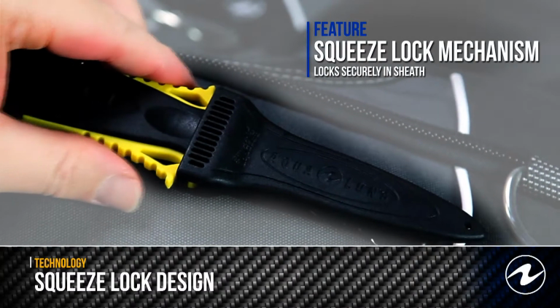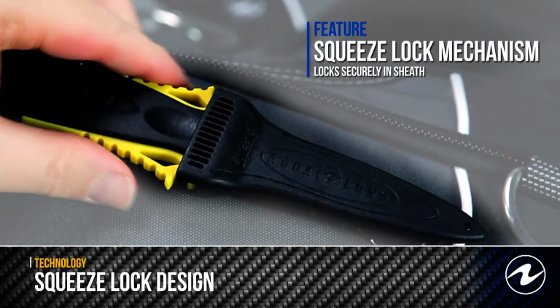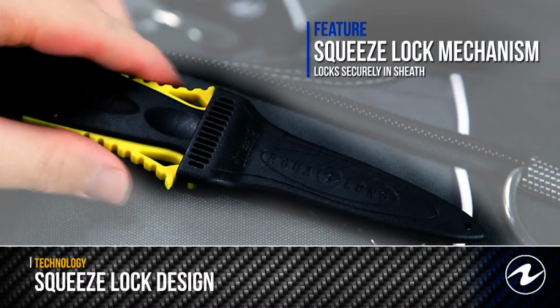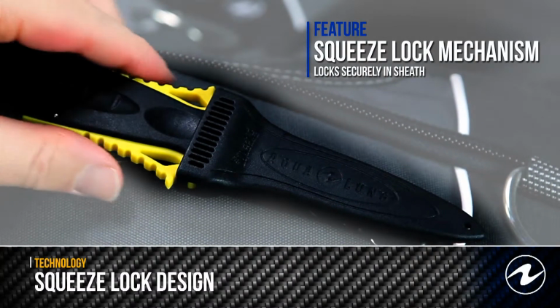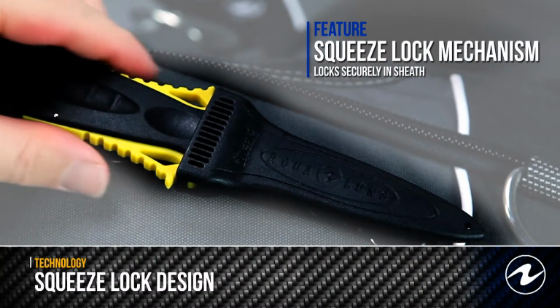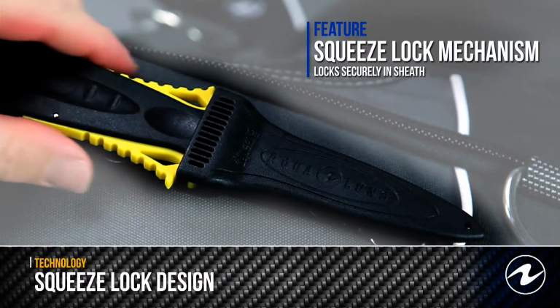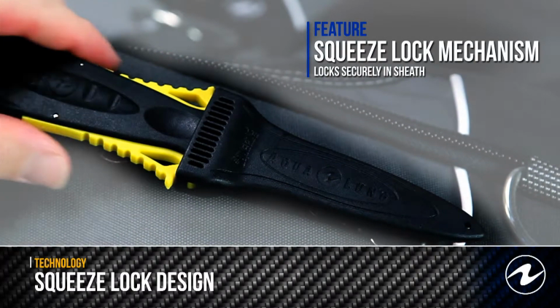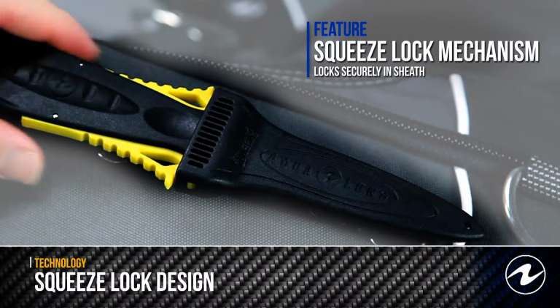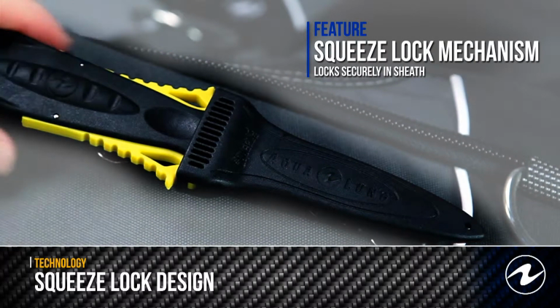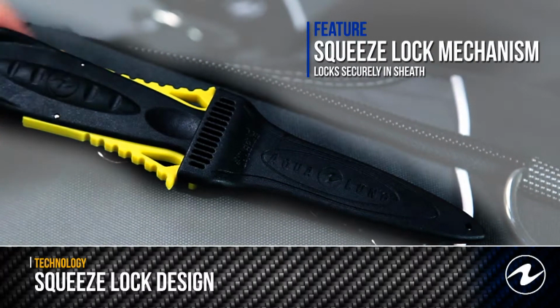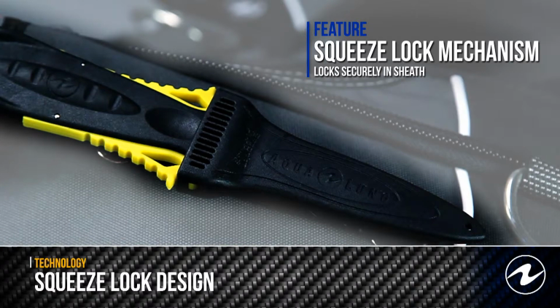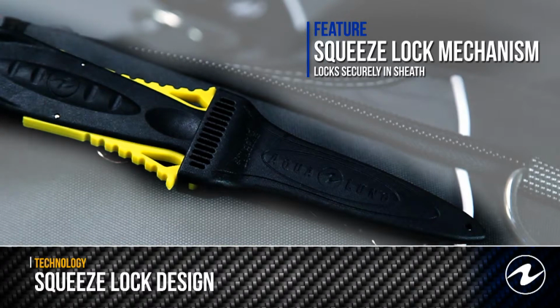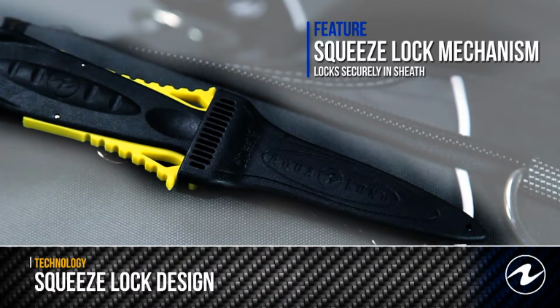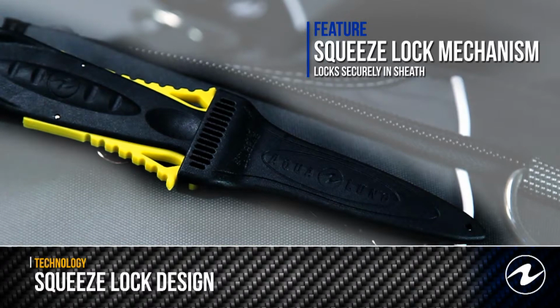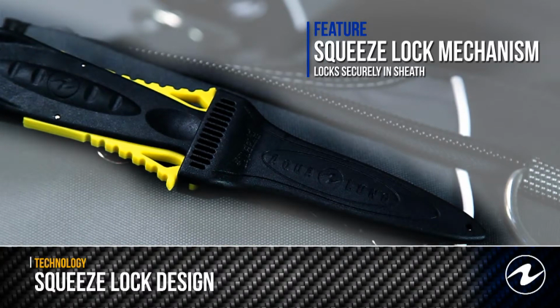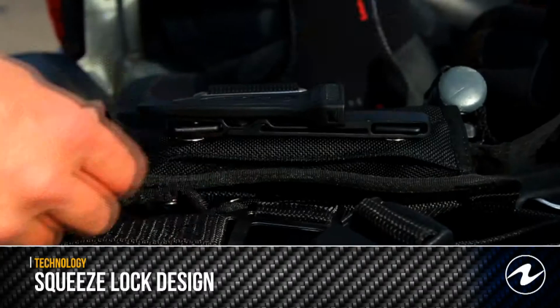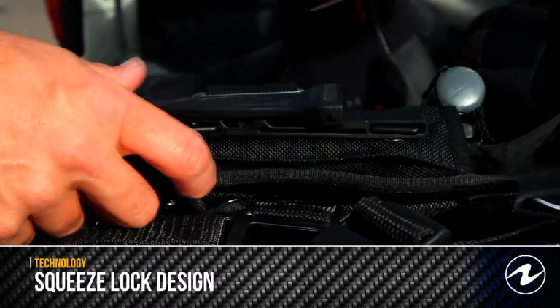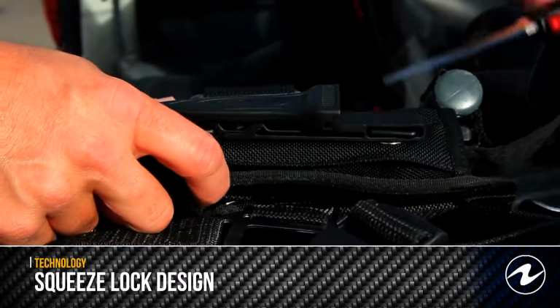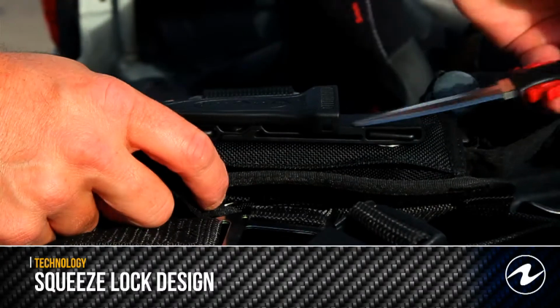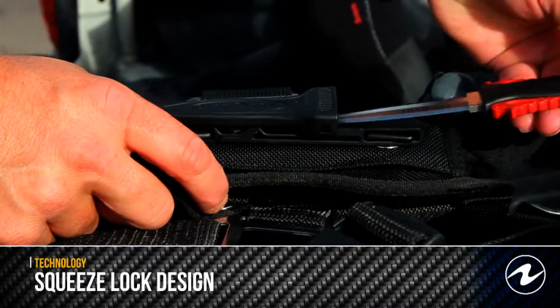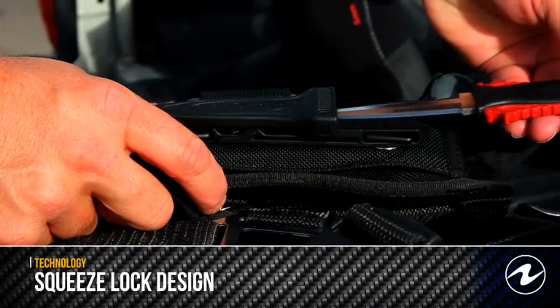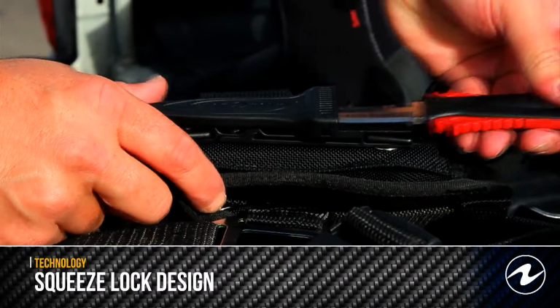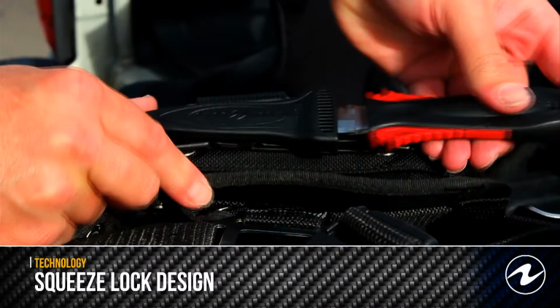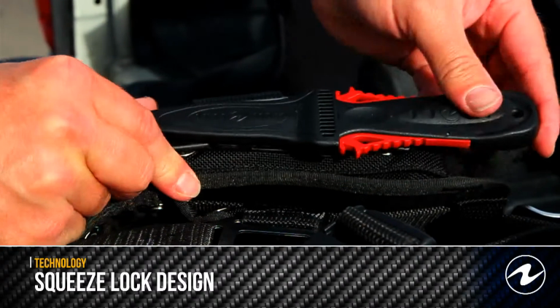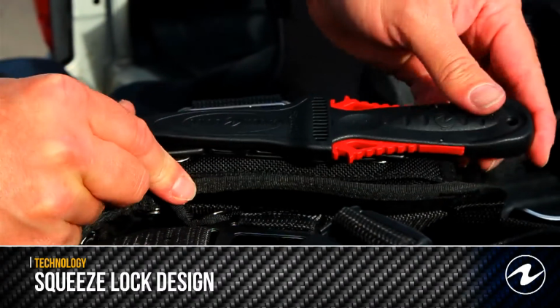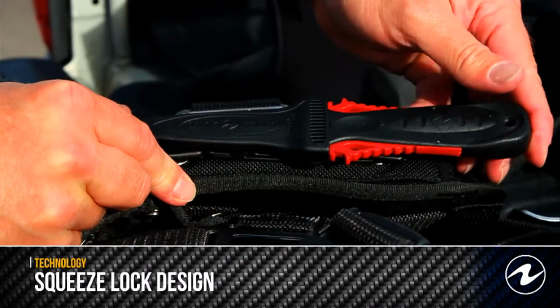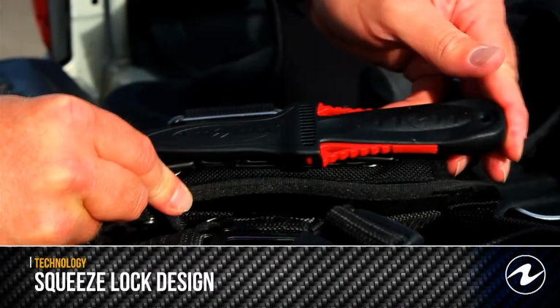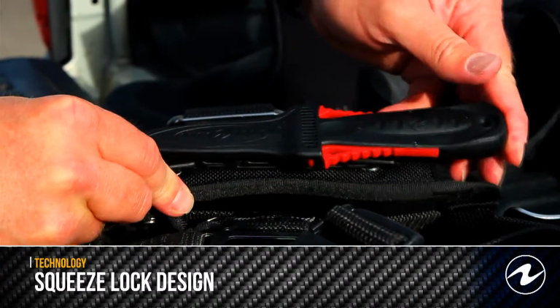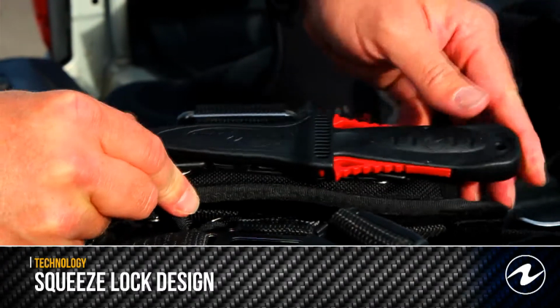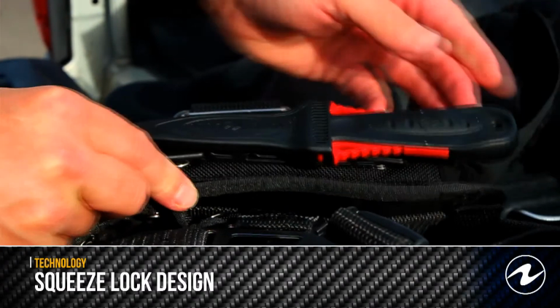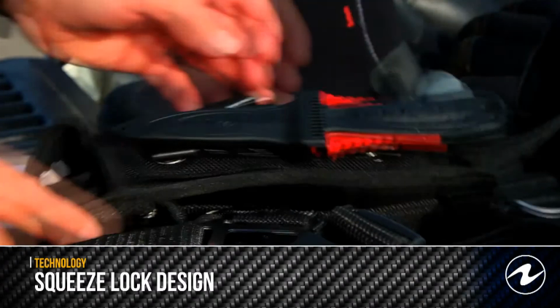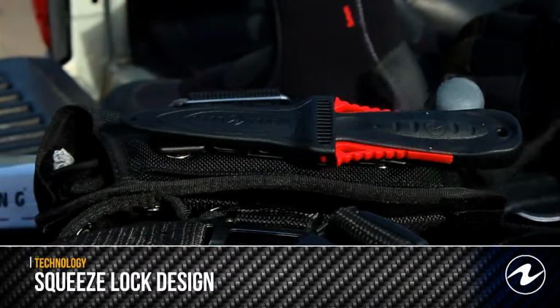Aqualung knives are offered in stainless or titanium blades in a variety of color options.